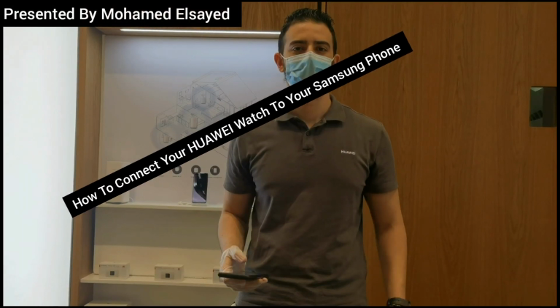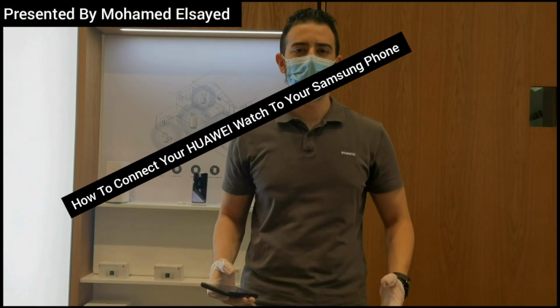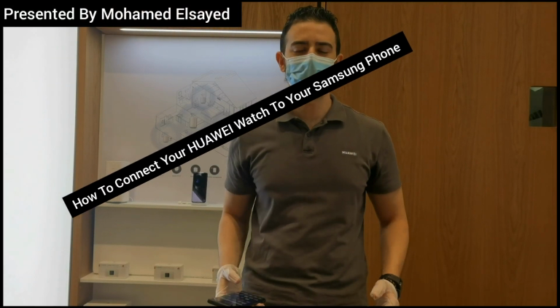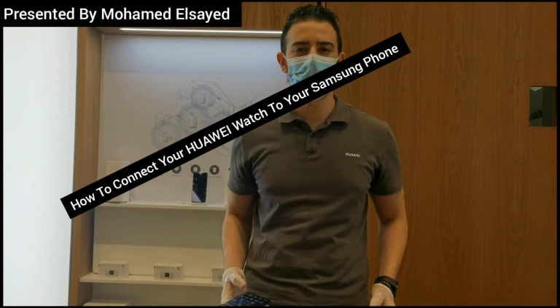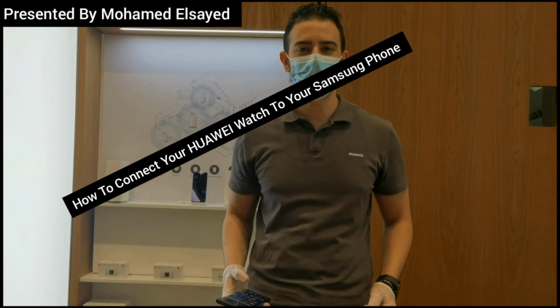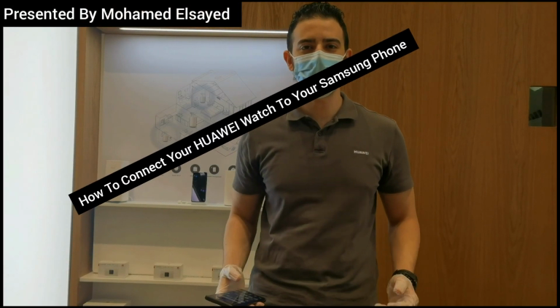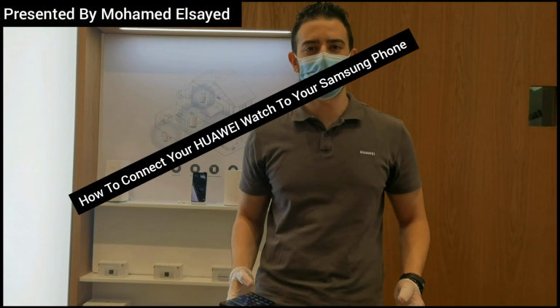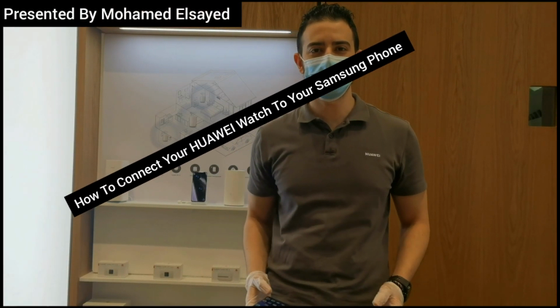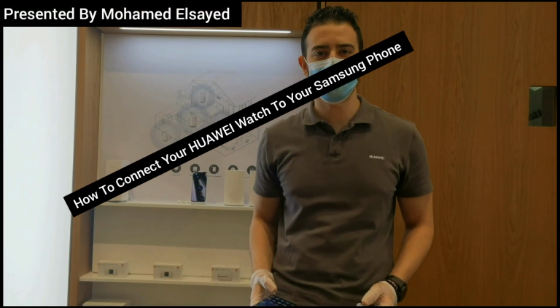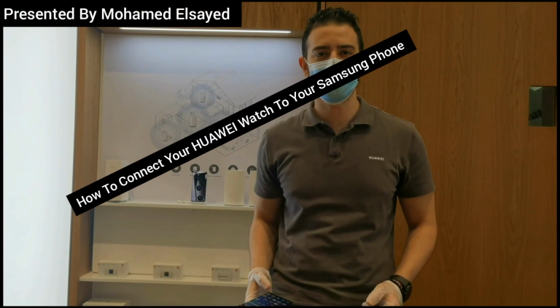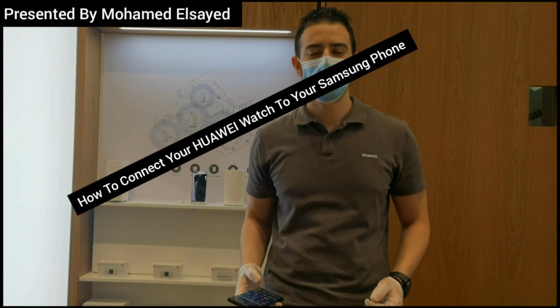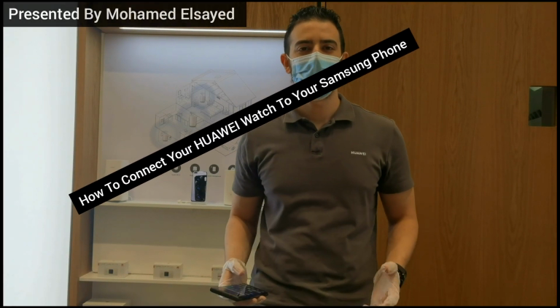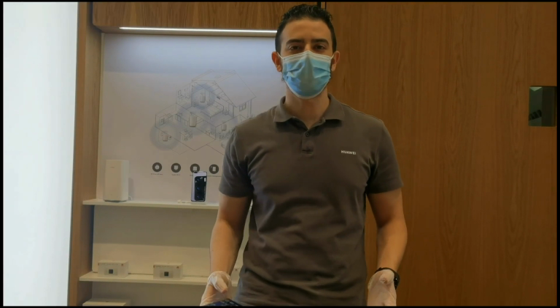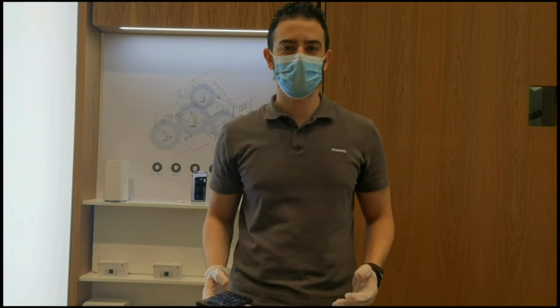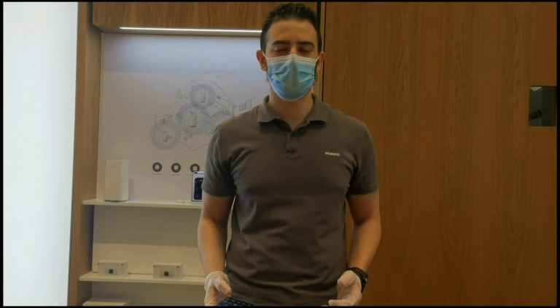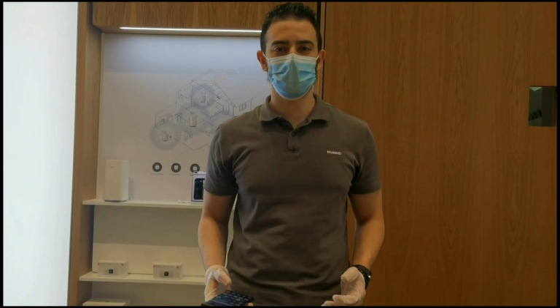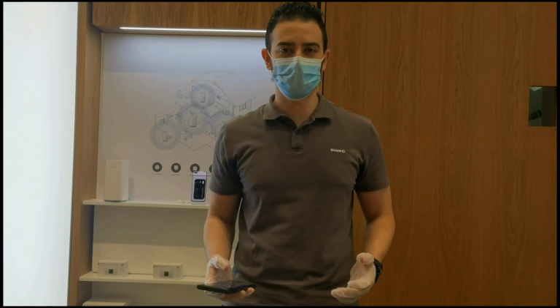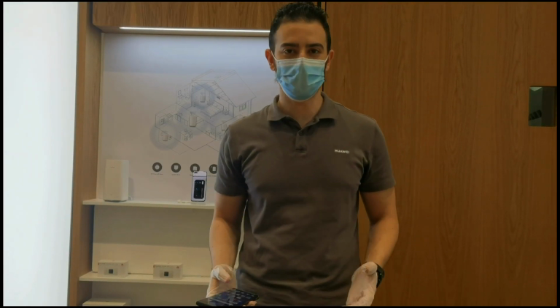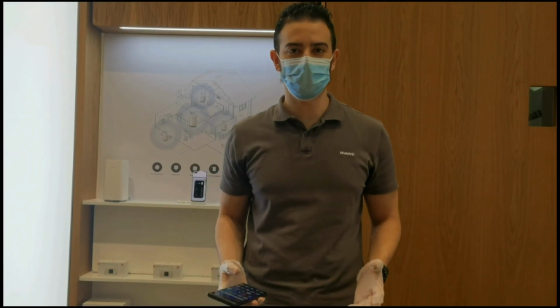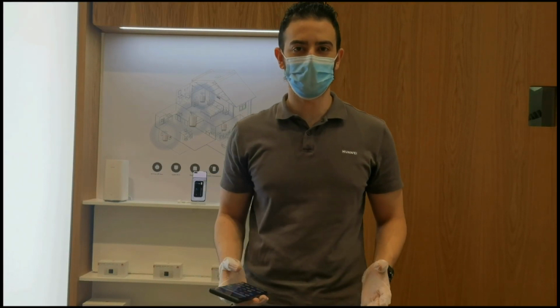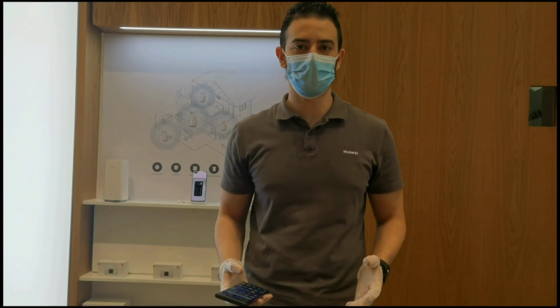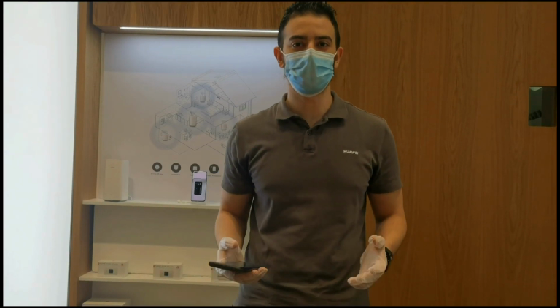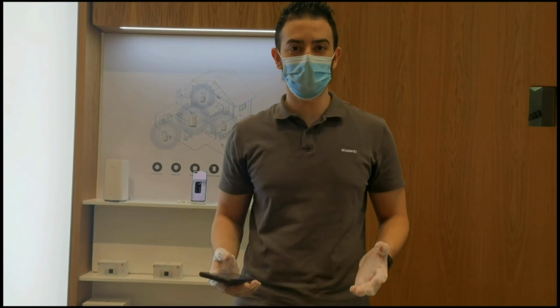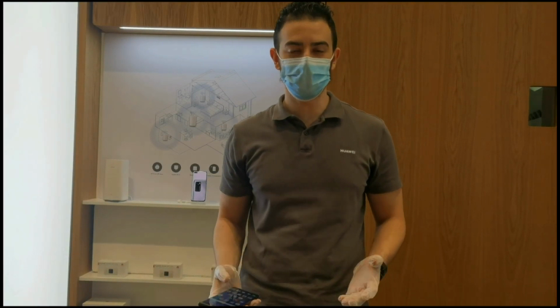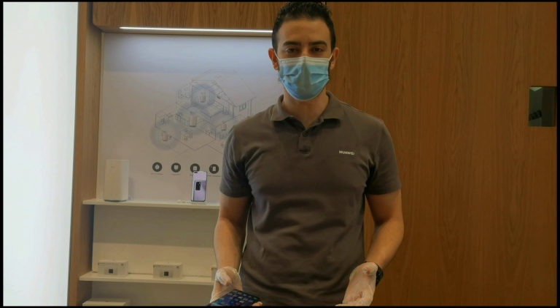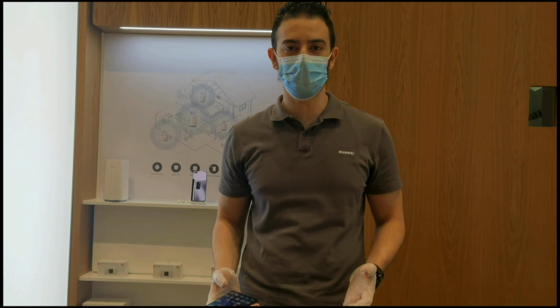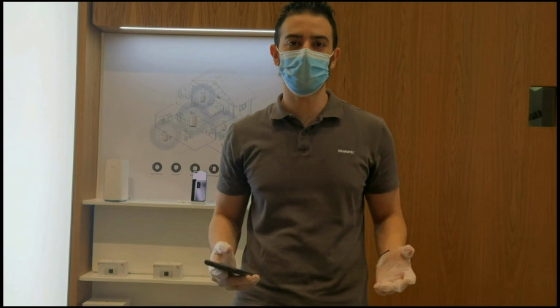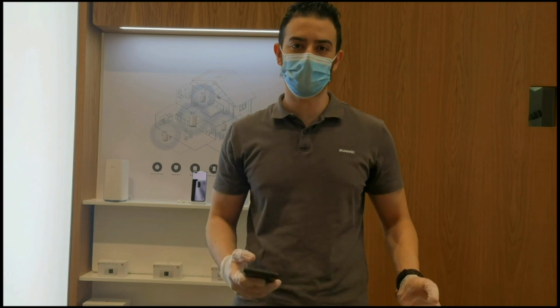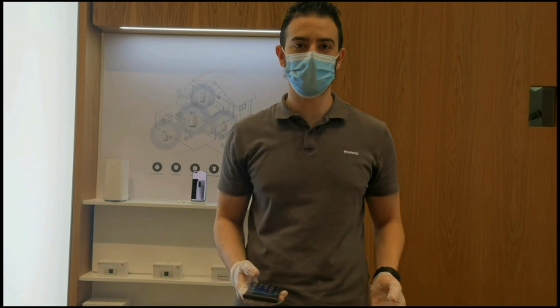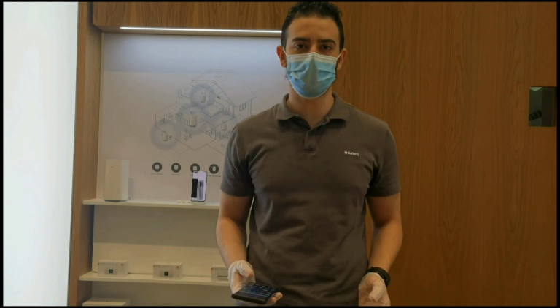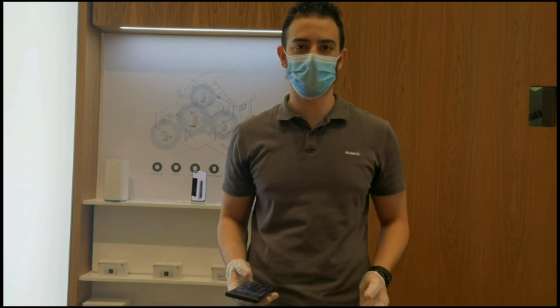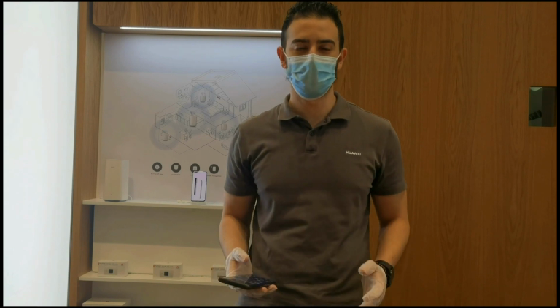Hi everyone, this is Mohammed Saeed and today I will show you how to connect your Huawei SmartWatch to your Samsung phone.